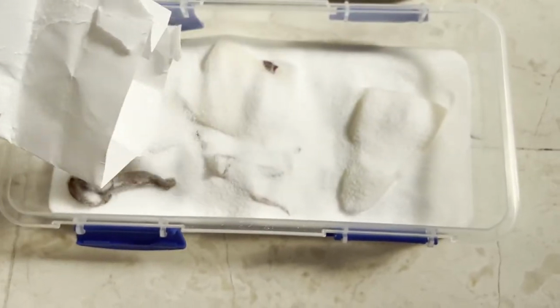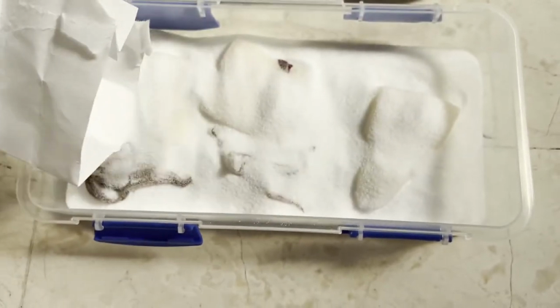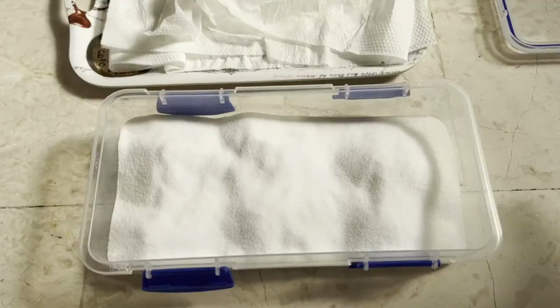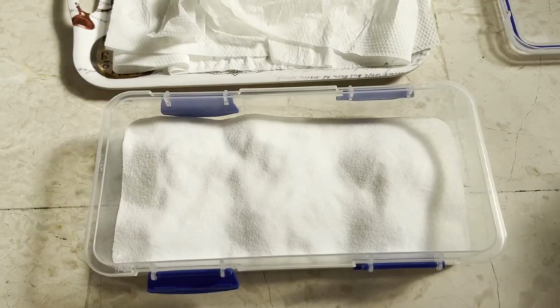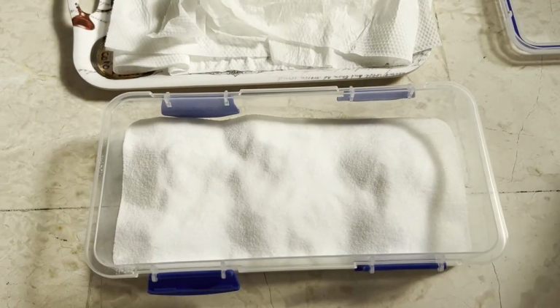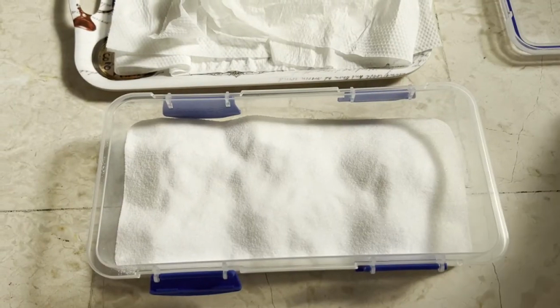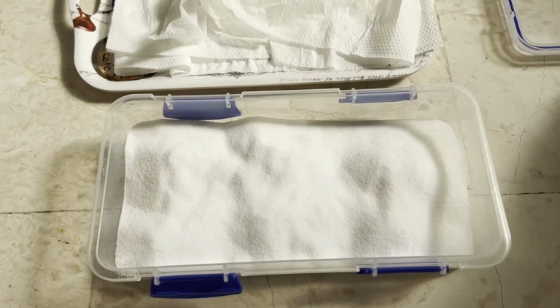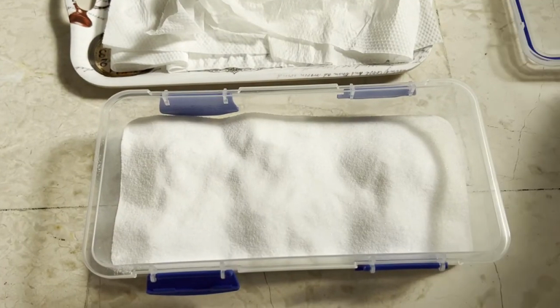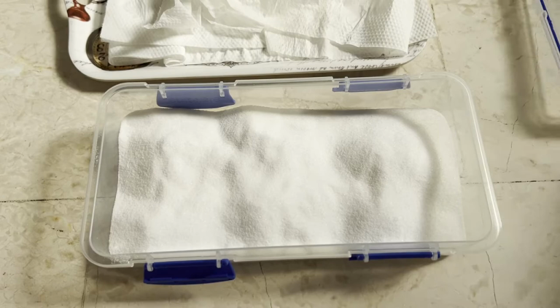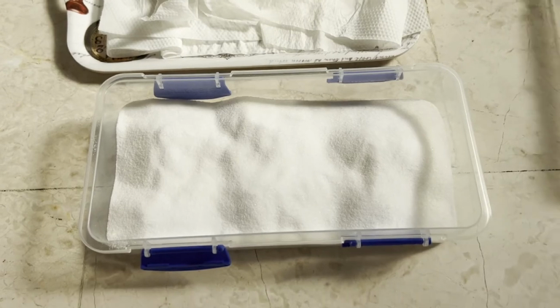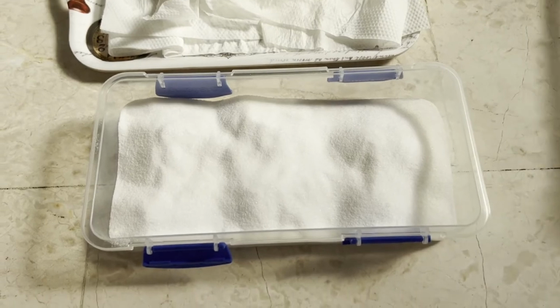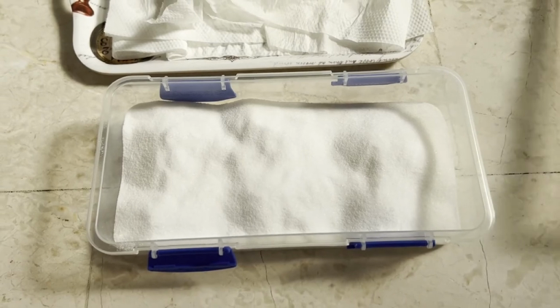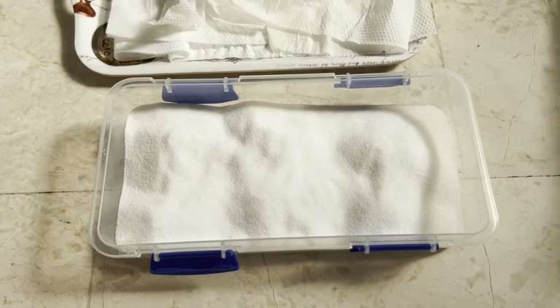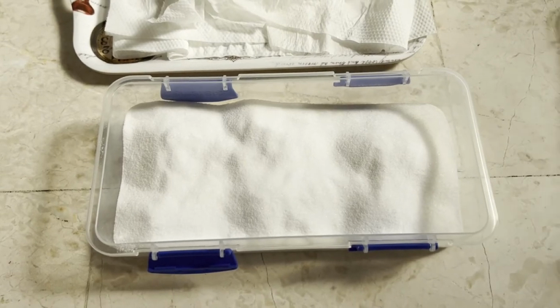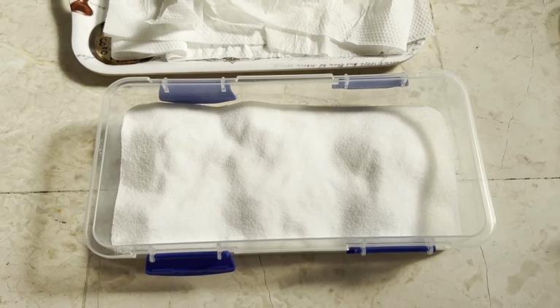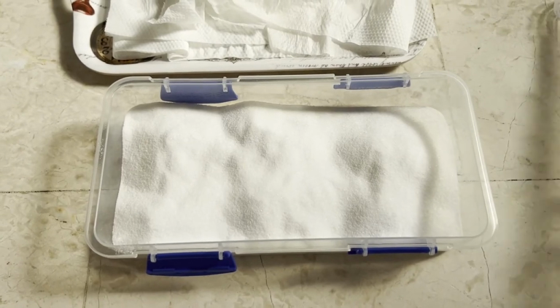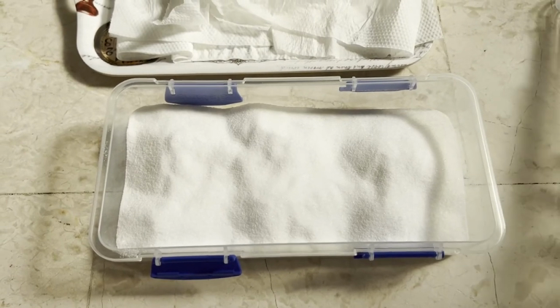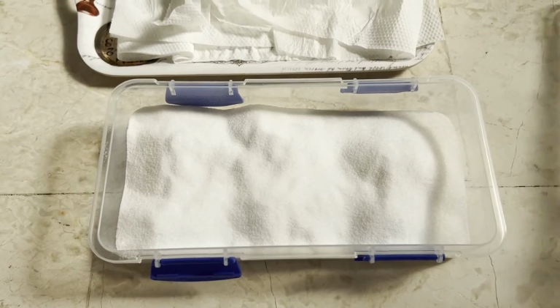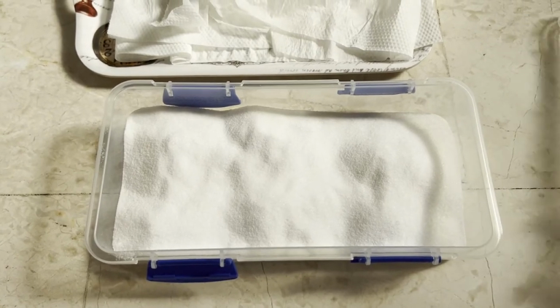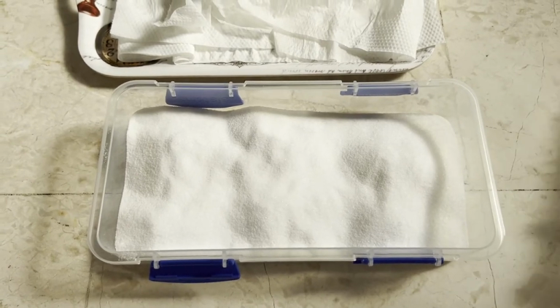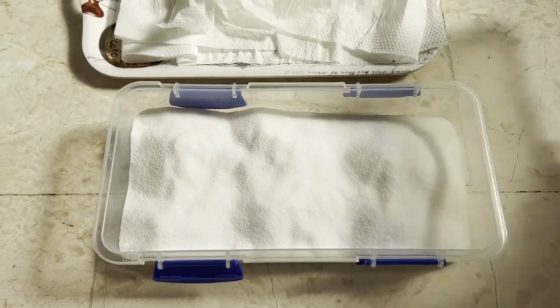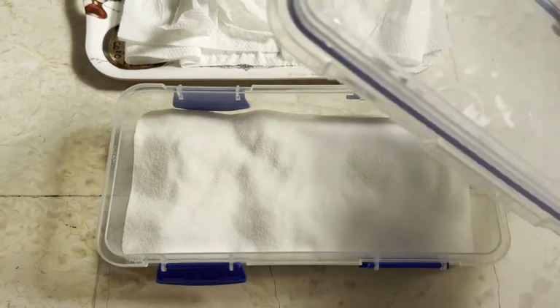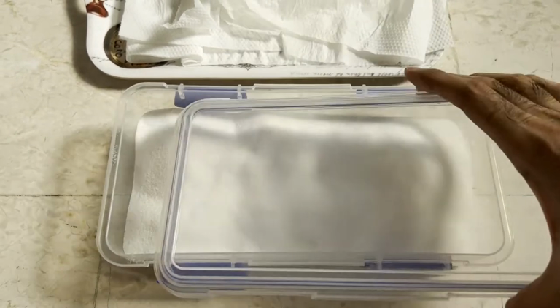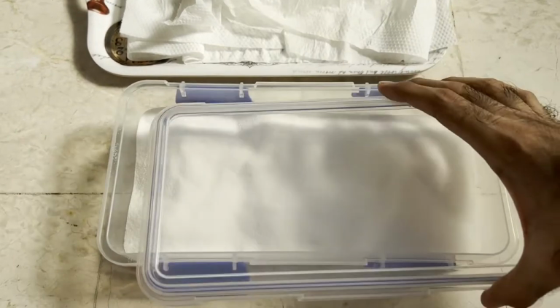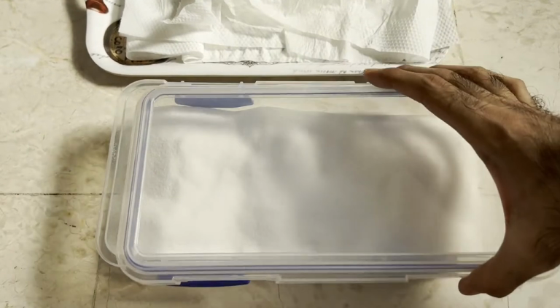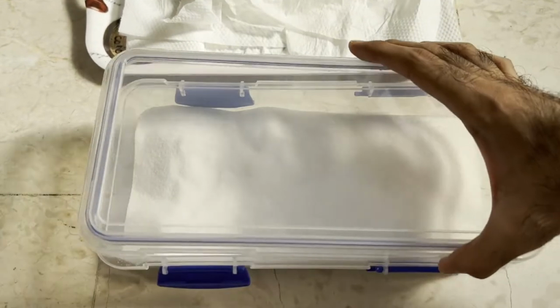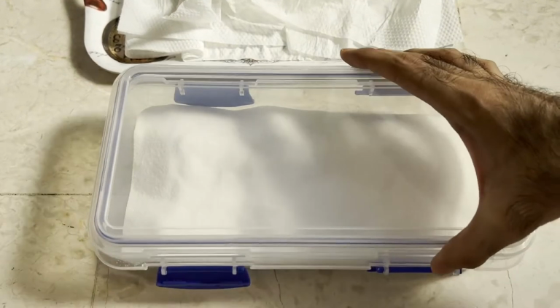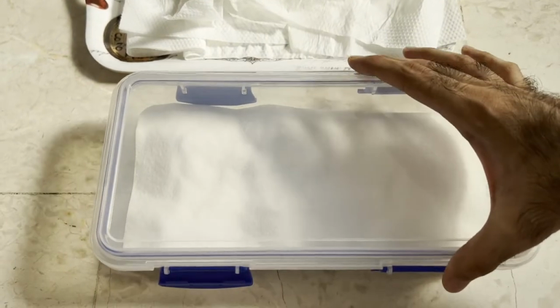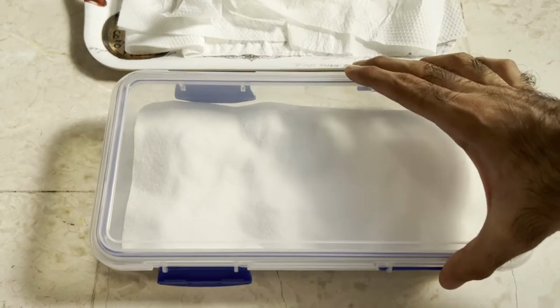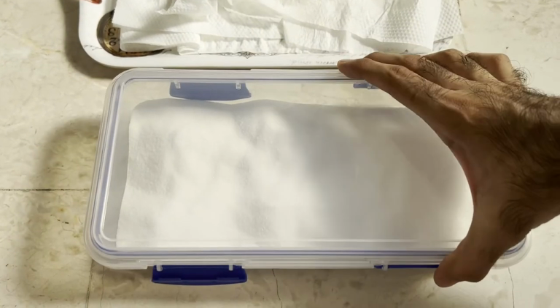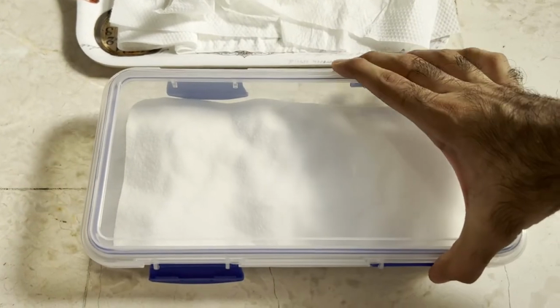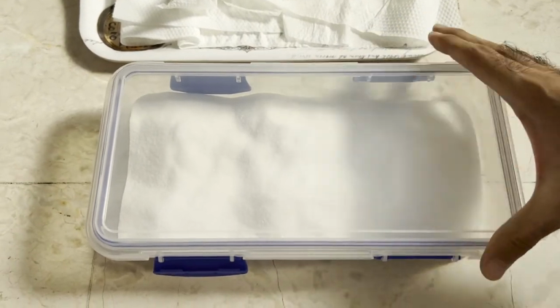Now that I'm done, I would simply close the box and store it in a cool dry place for 24 hours.